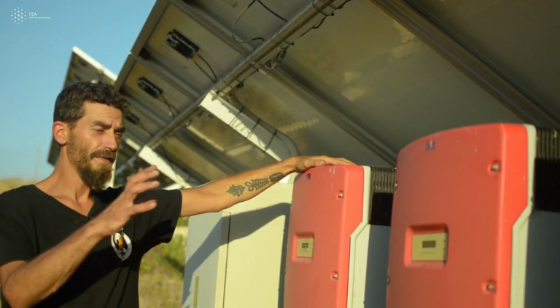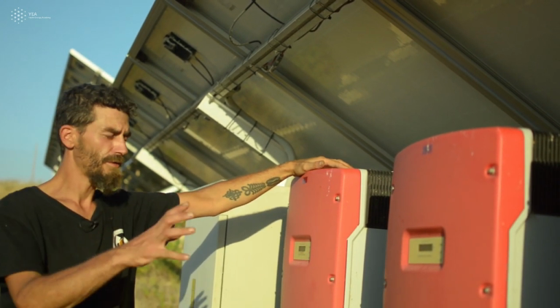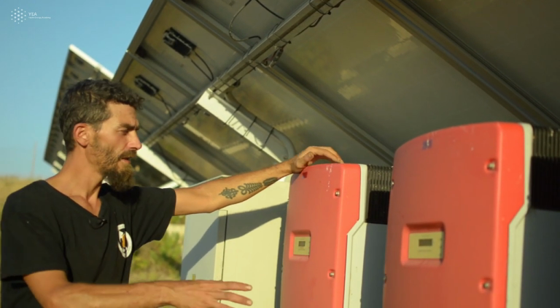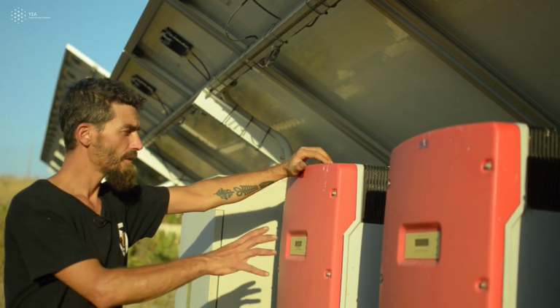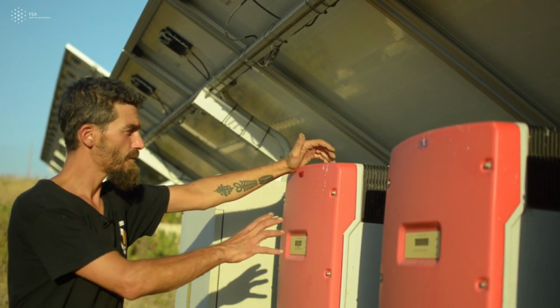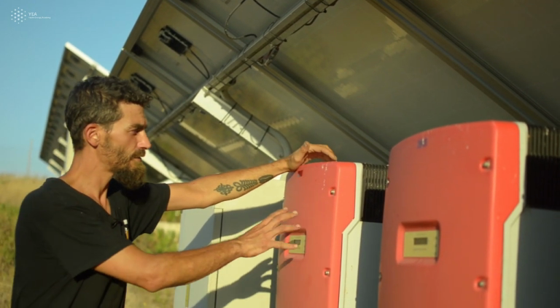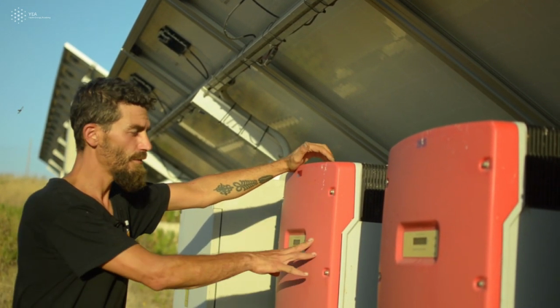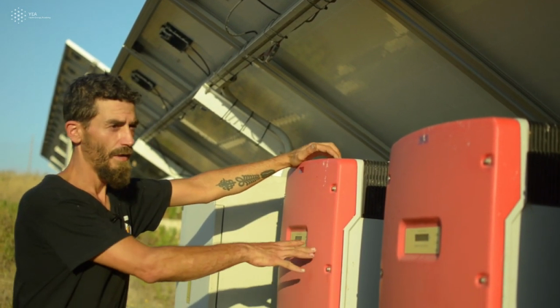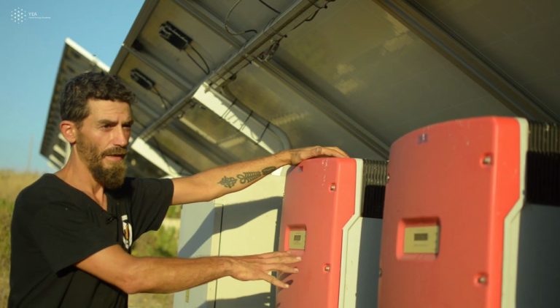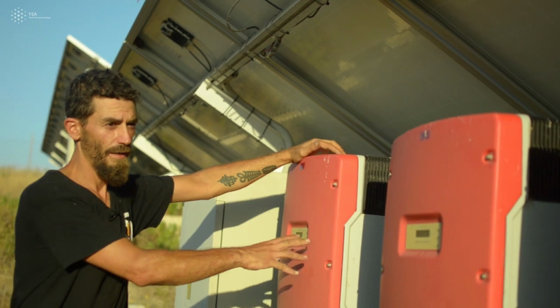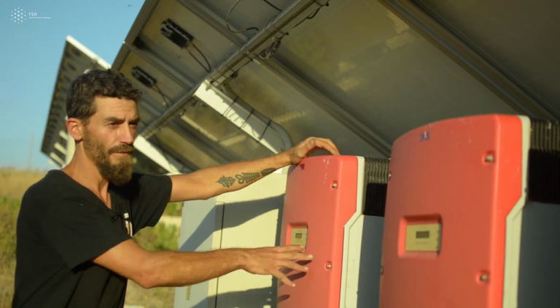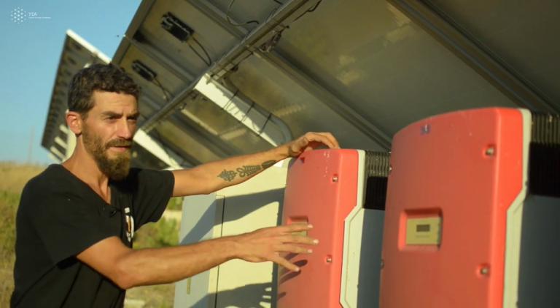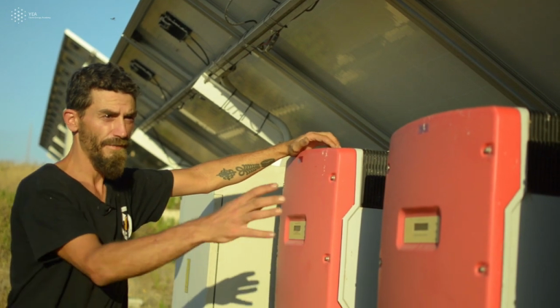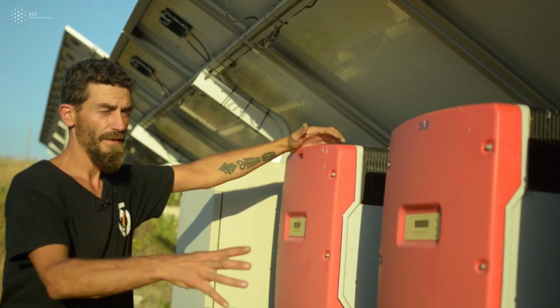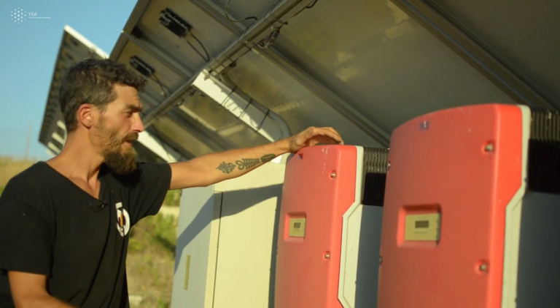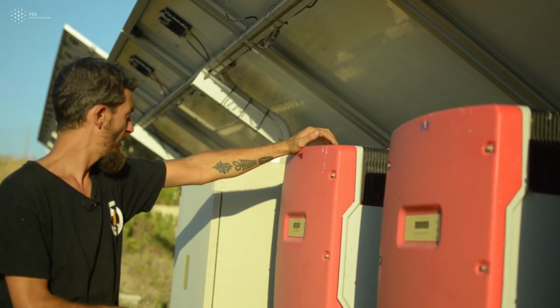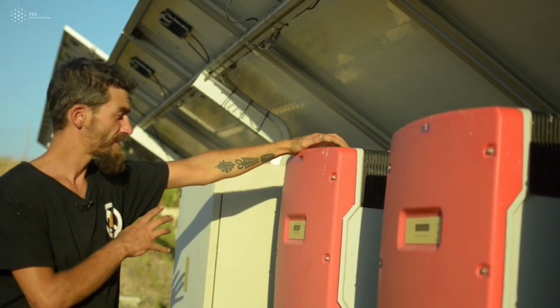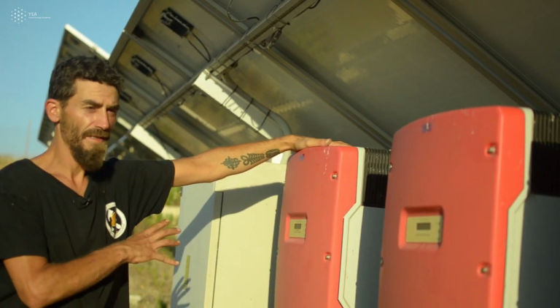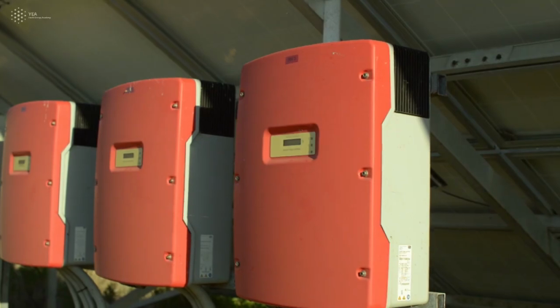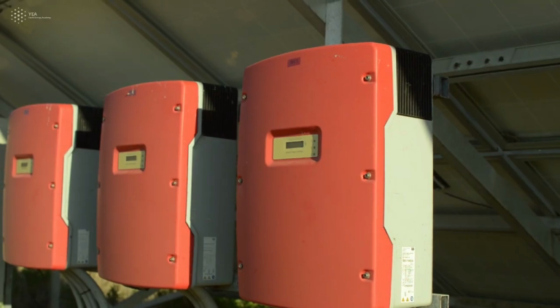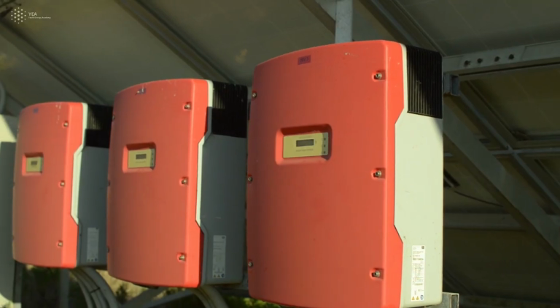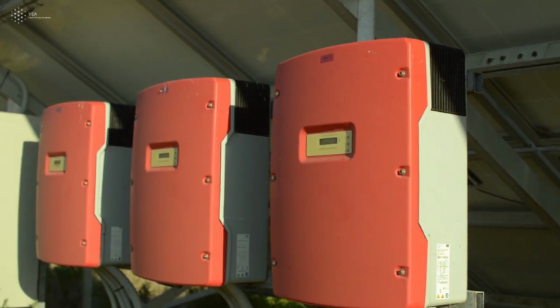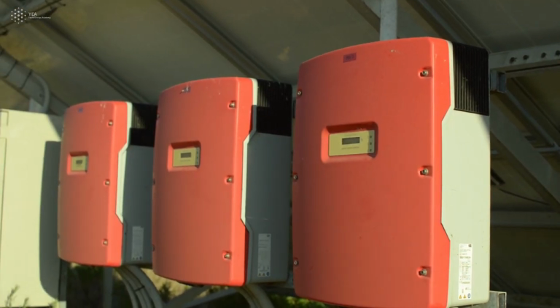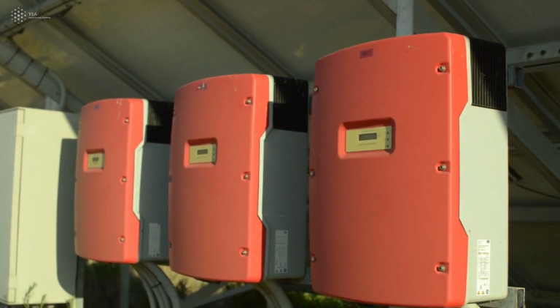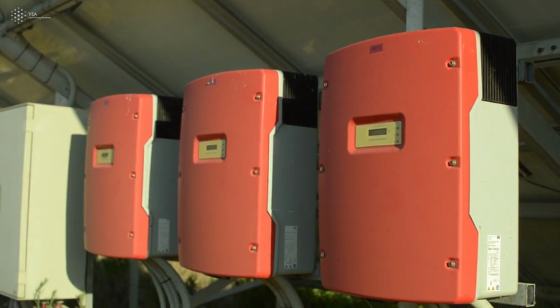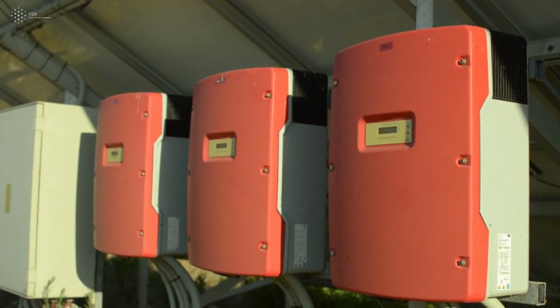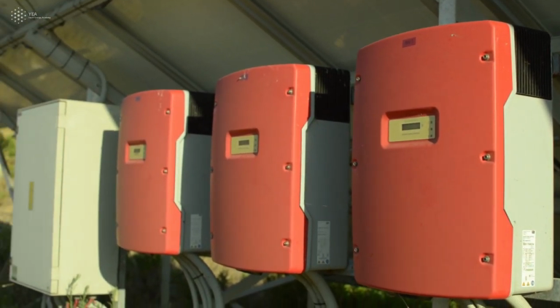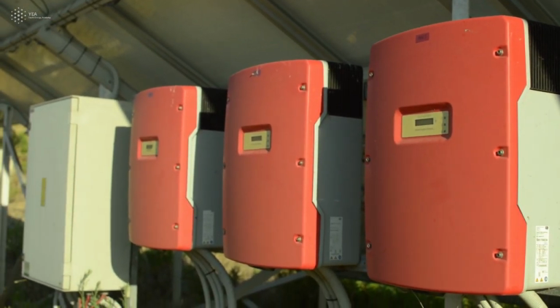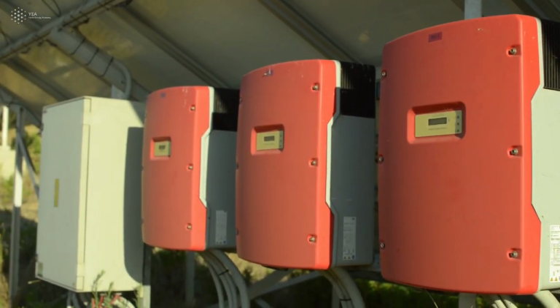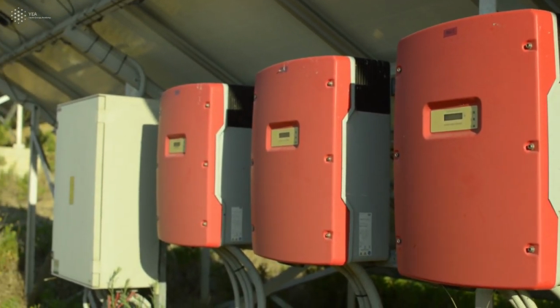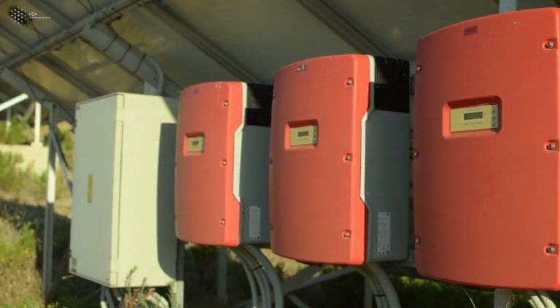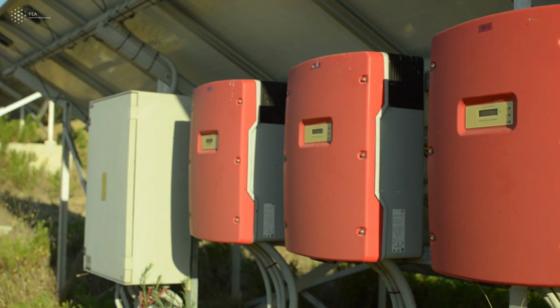Then each string goes into each of these inverters. We have six inverters in this park of 10 kilowatt peak power each.